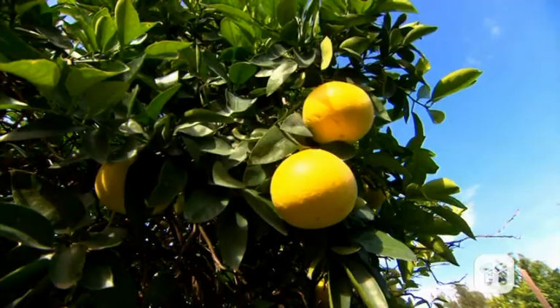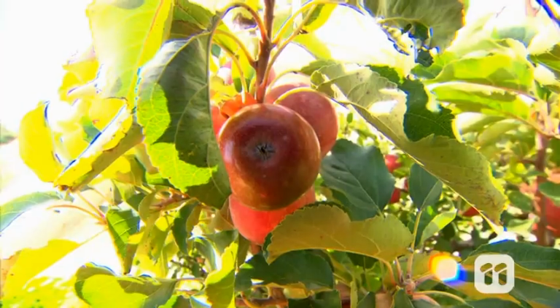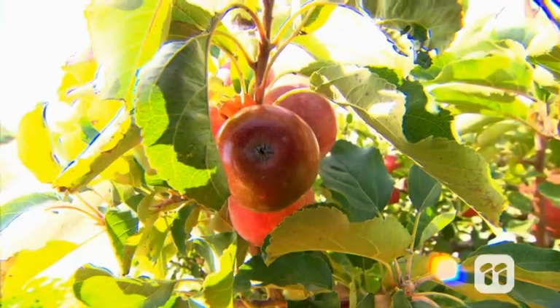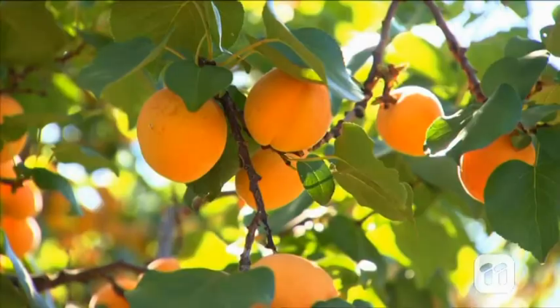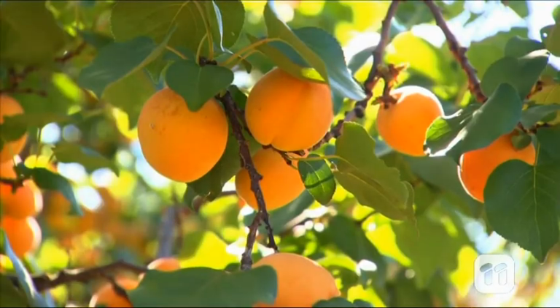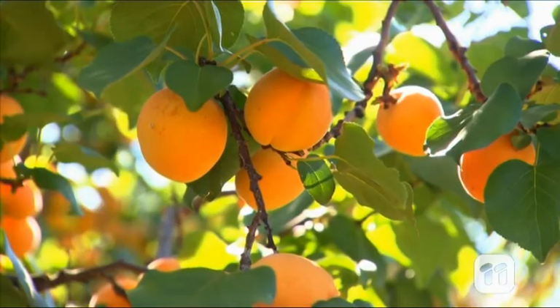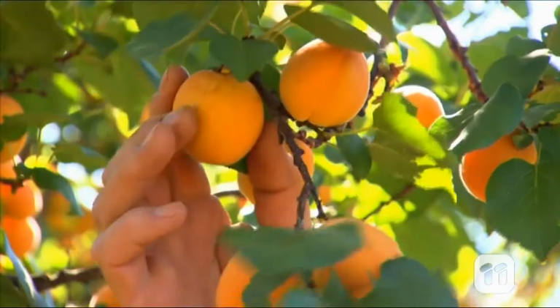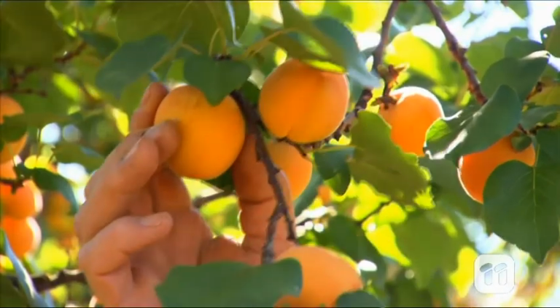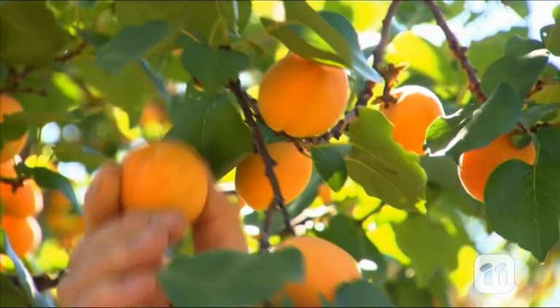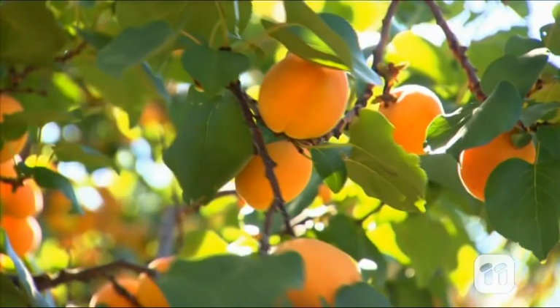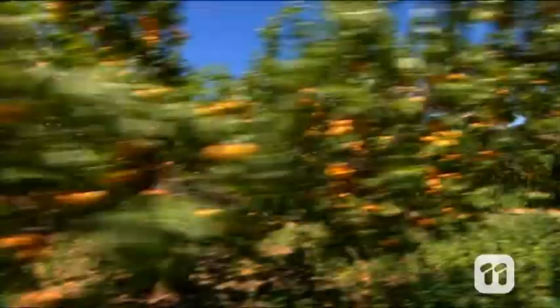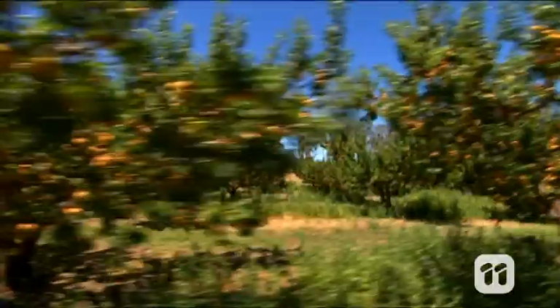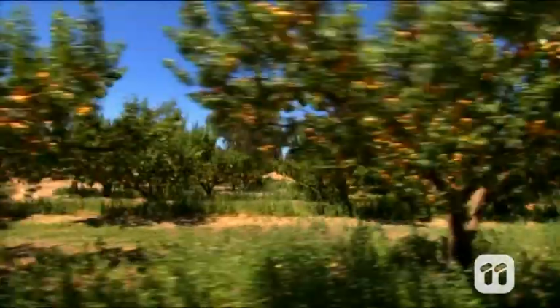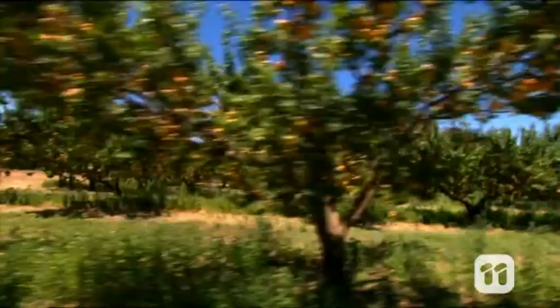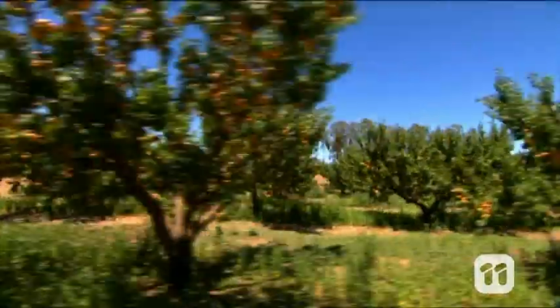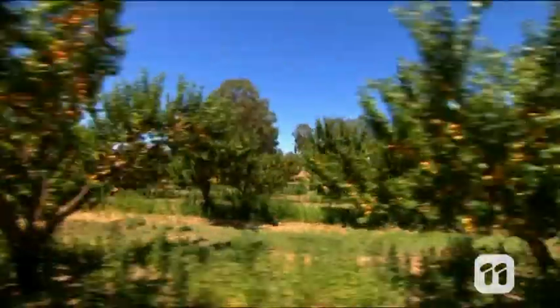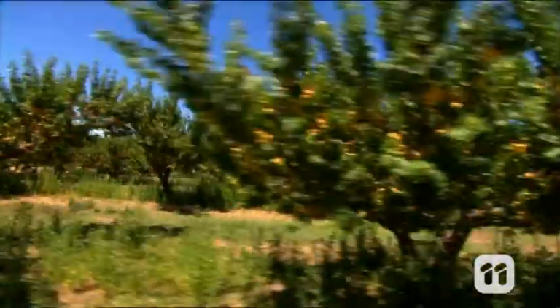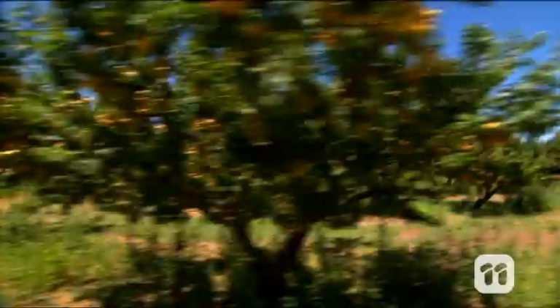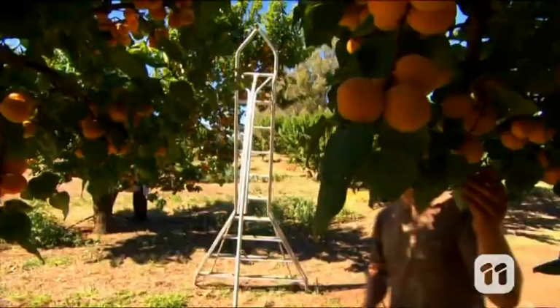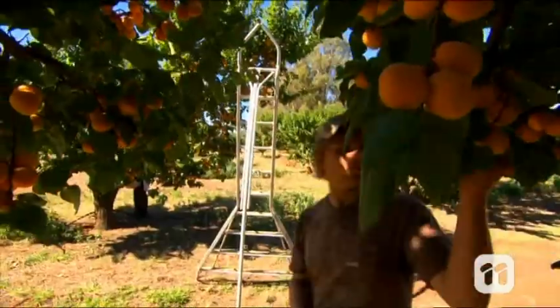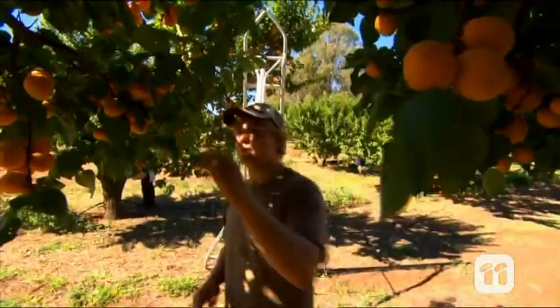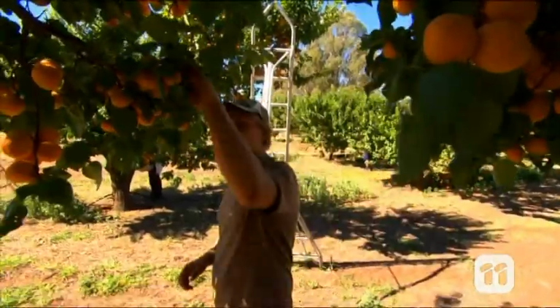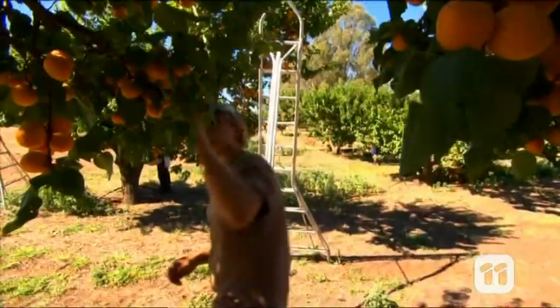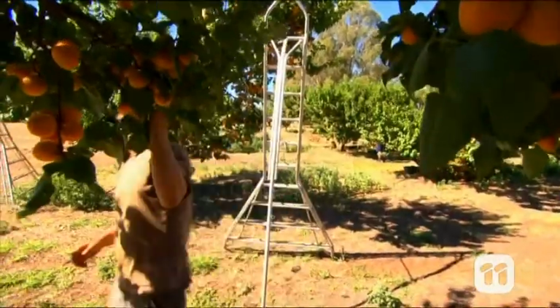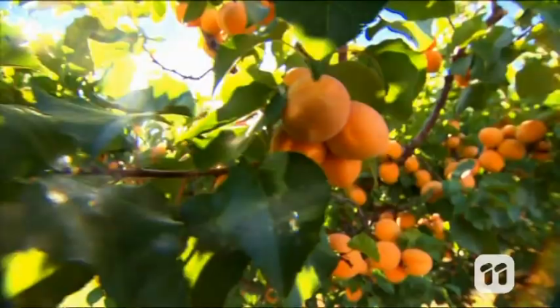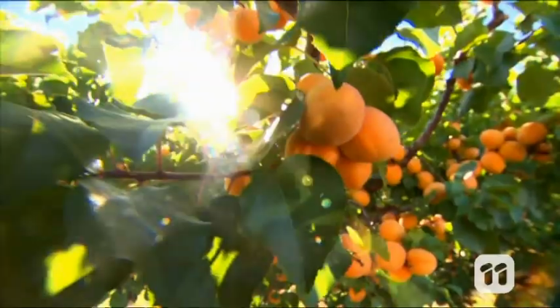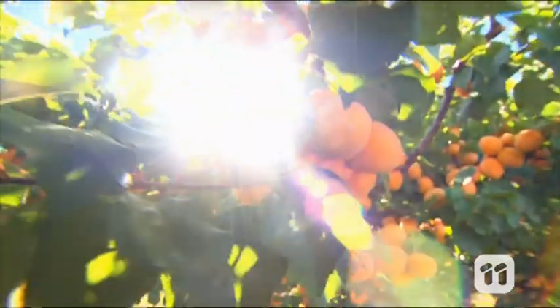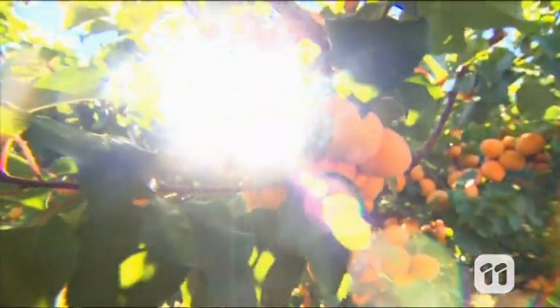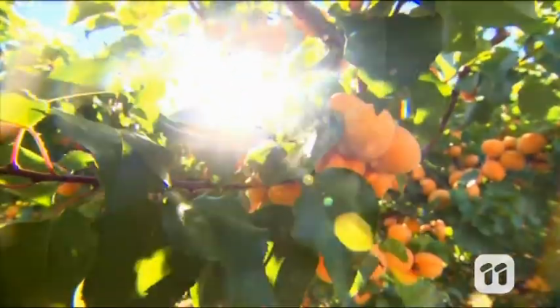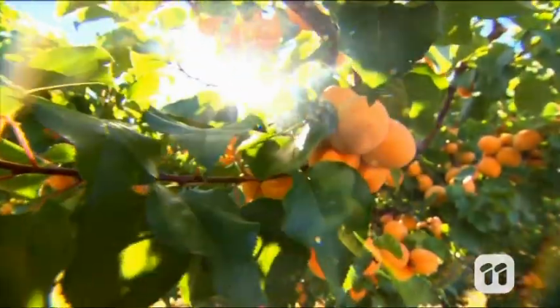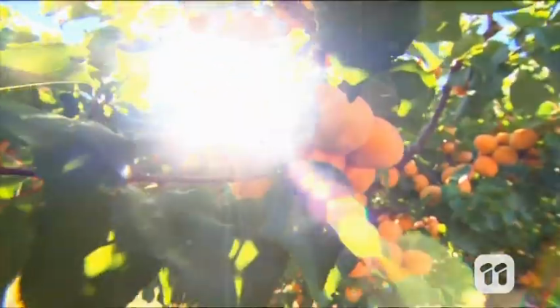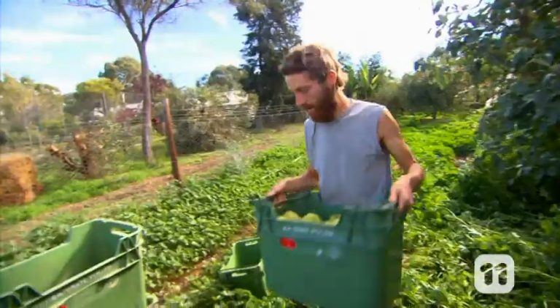Here in Australia, we can grow a range of delicious fruits, but in some countries, the environment makes growing some fruits more difficult.